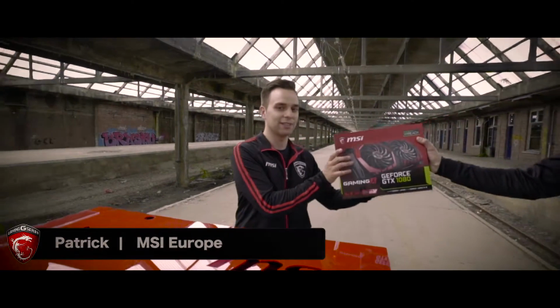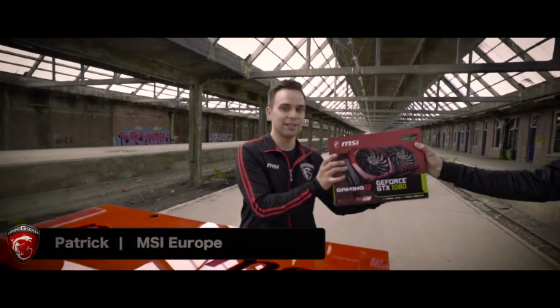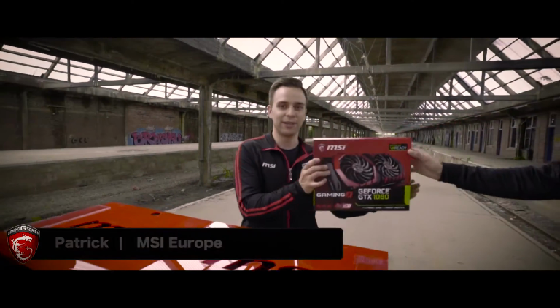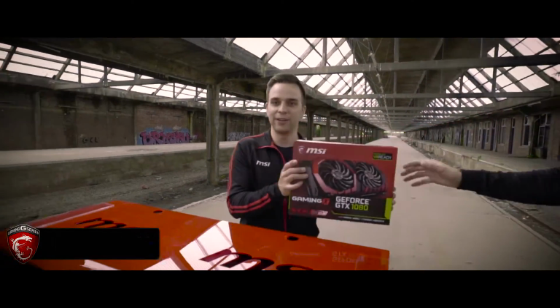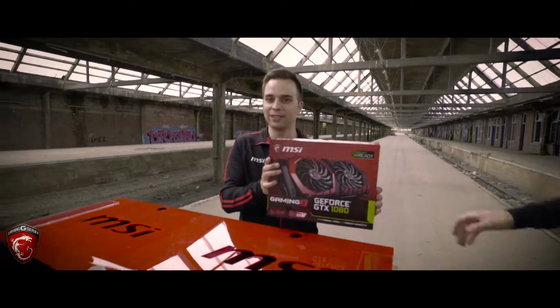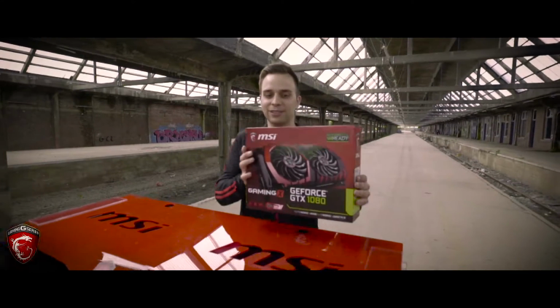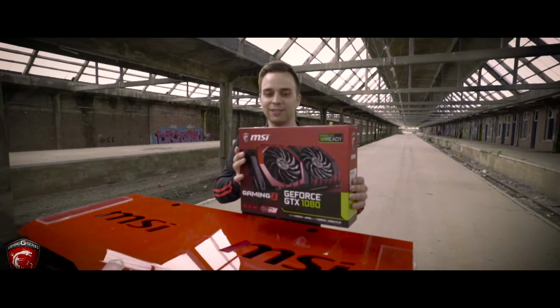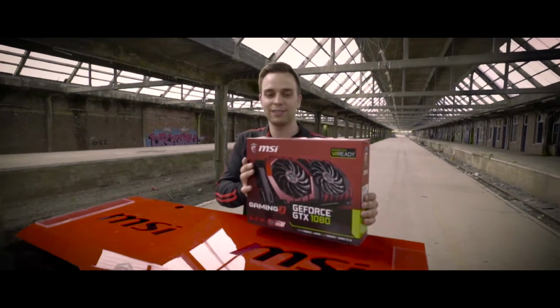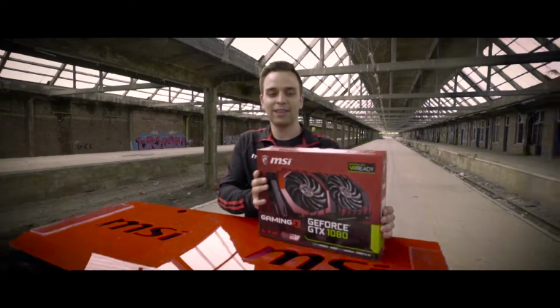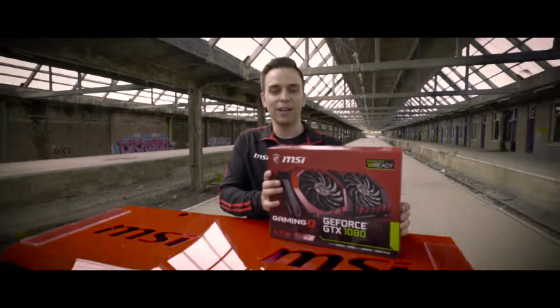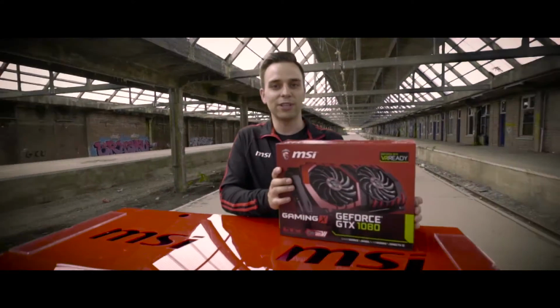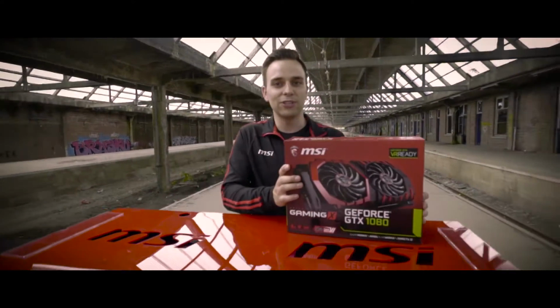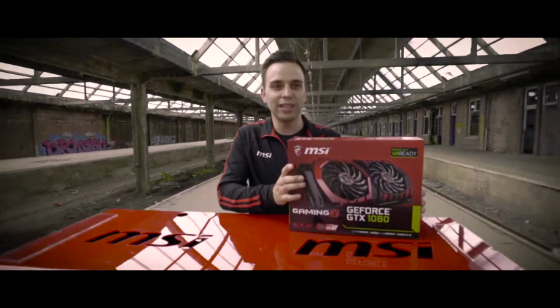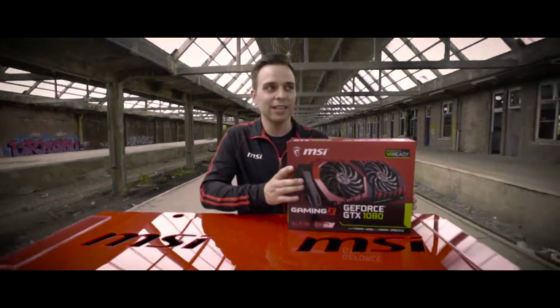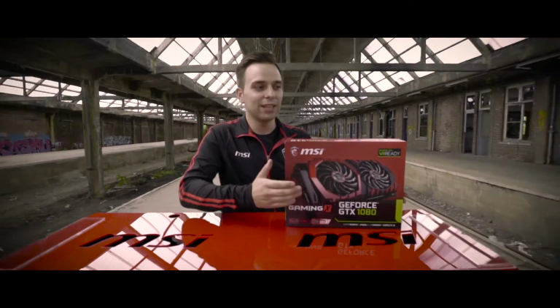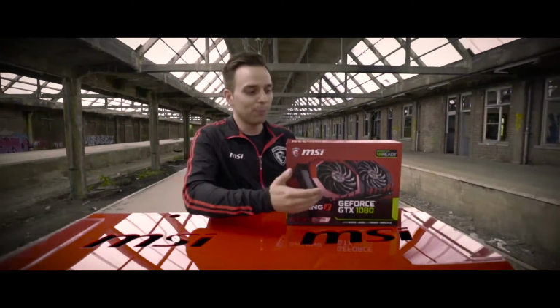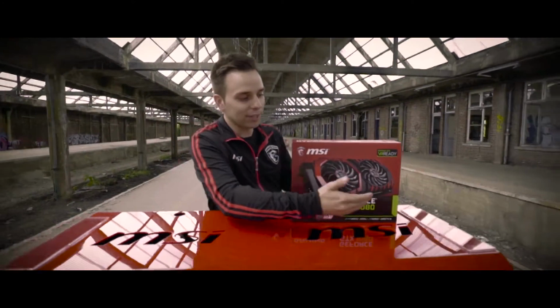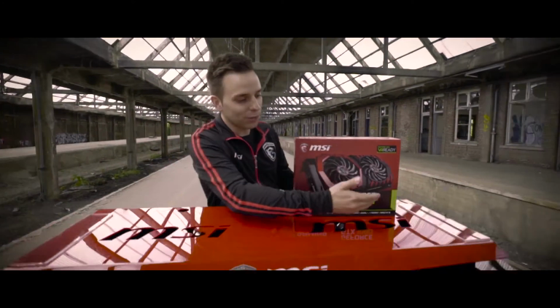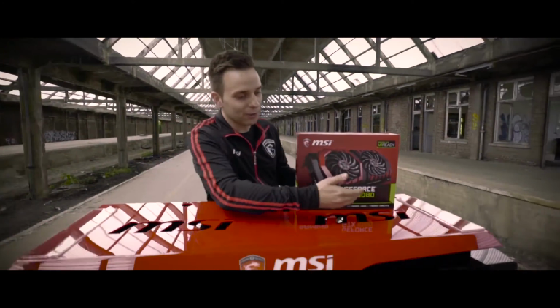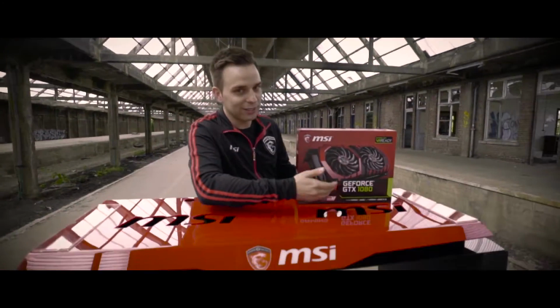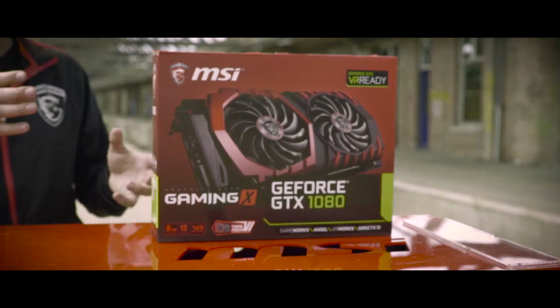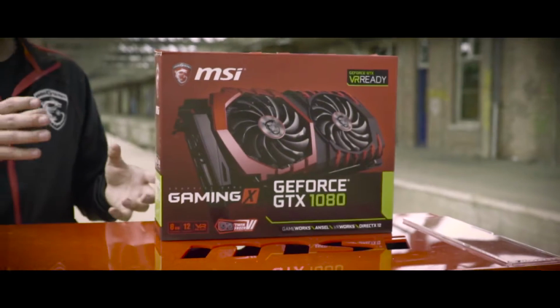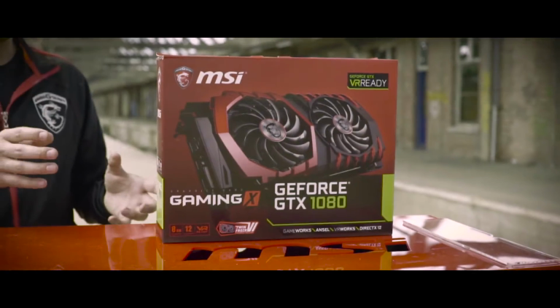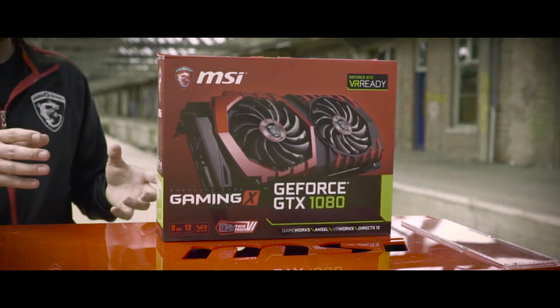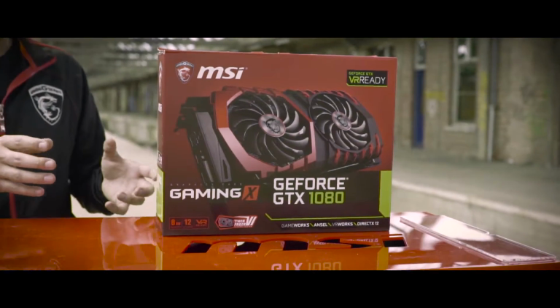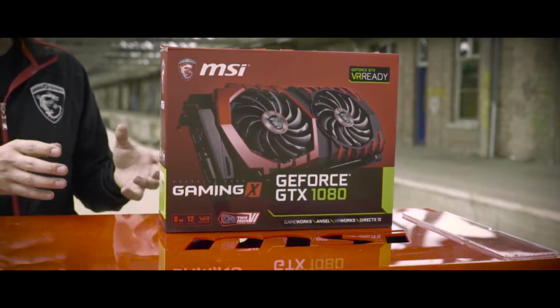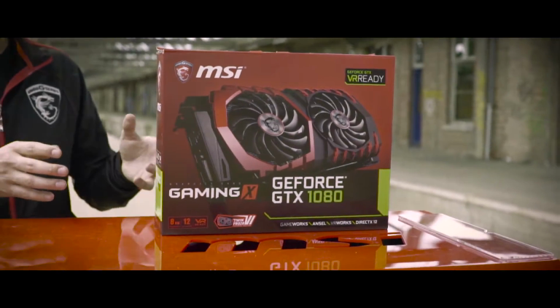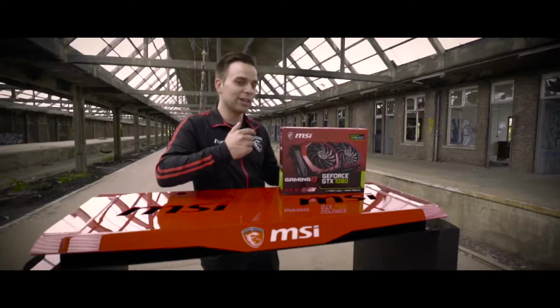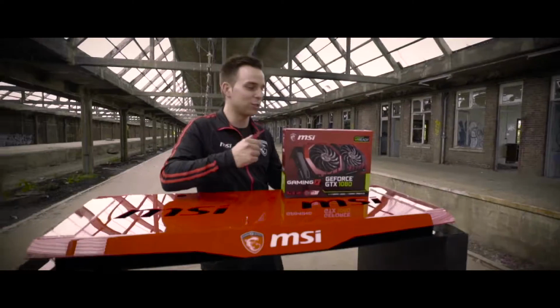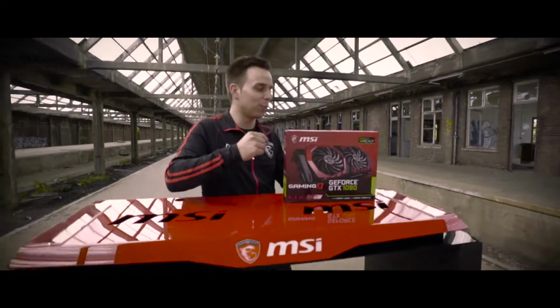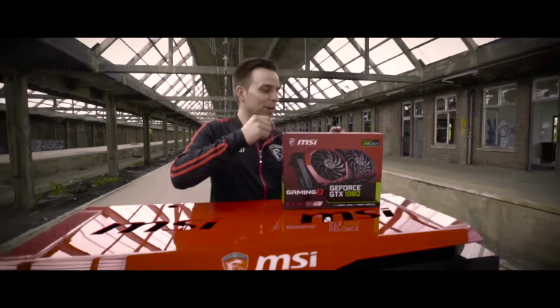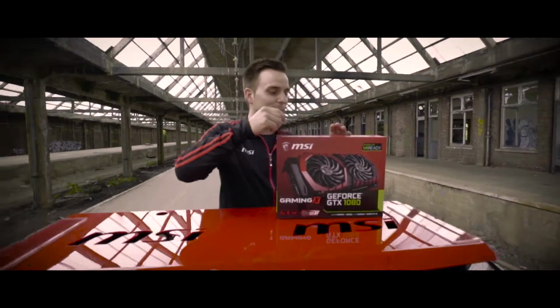Here it is. As you can see, the package already teases what's inside, so let's open it up.